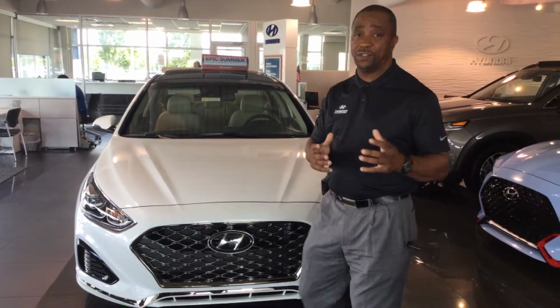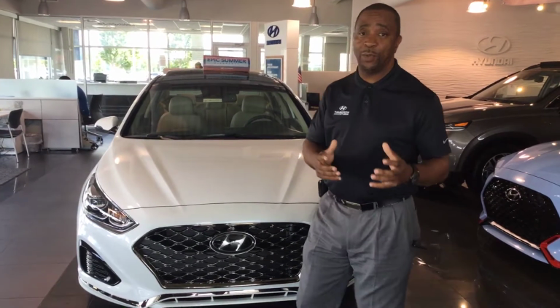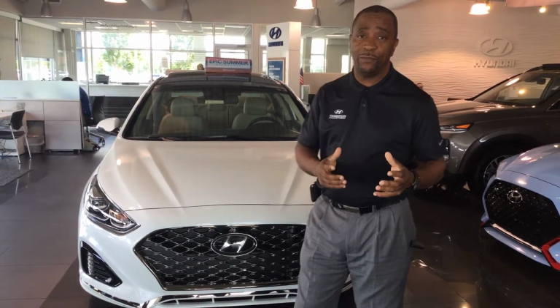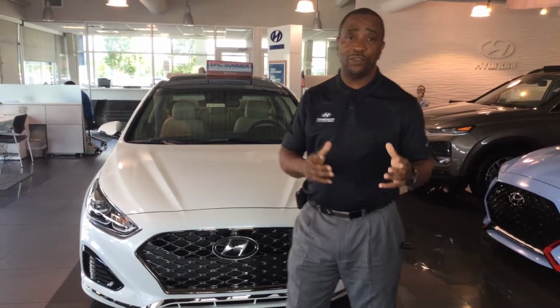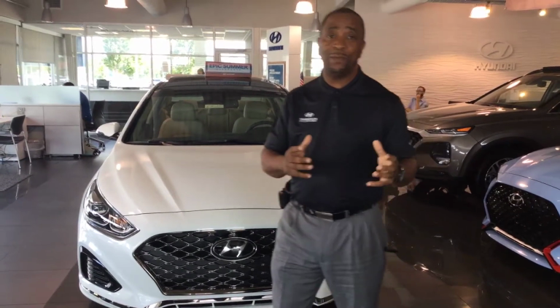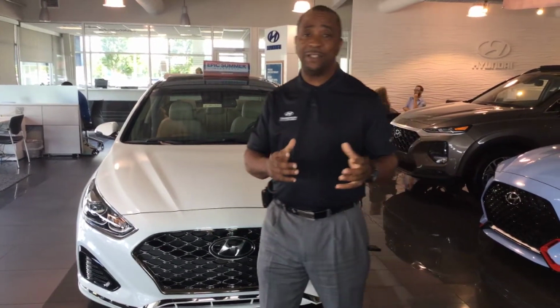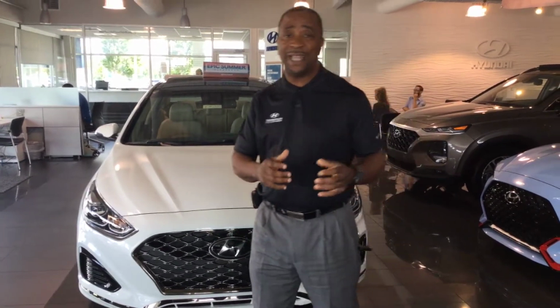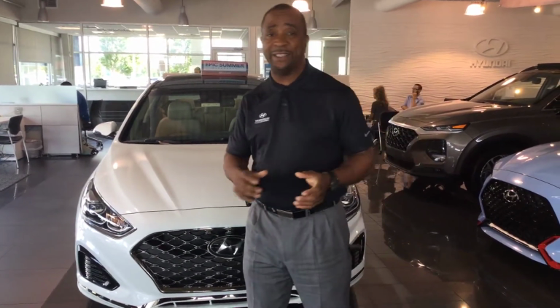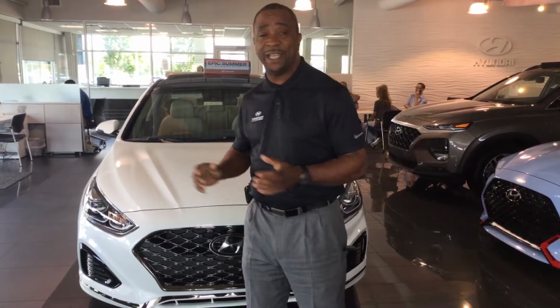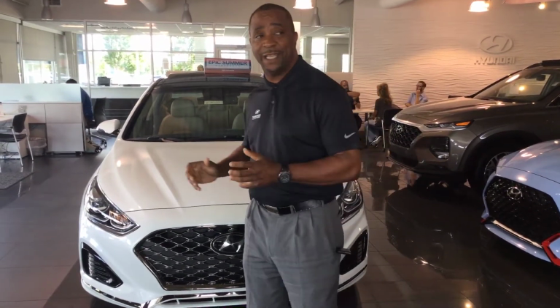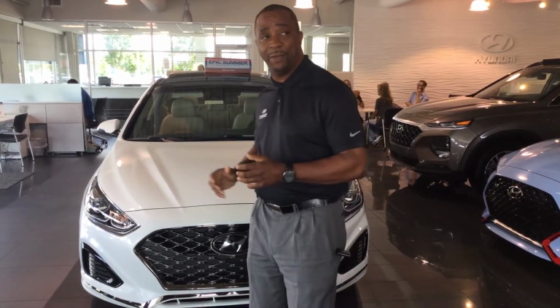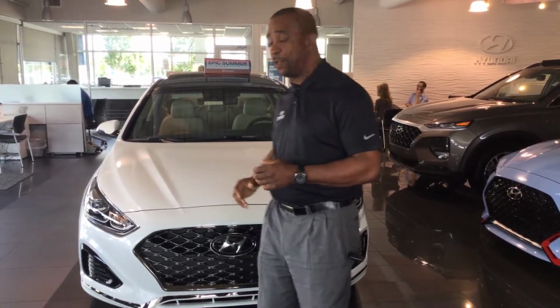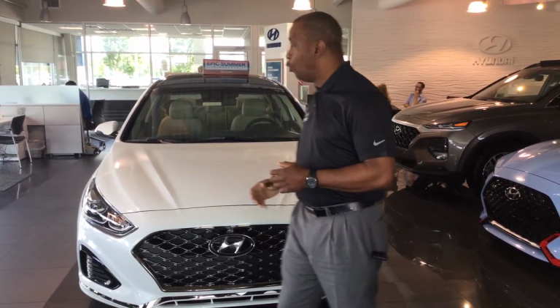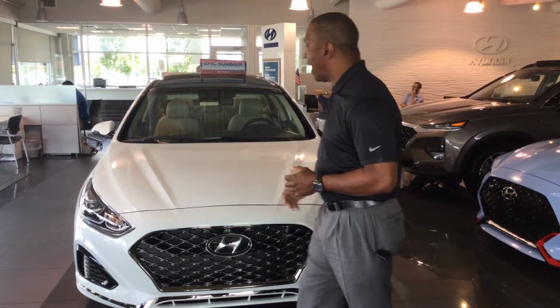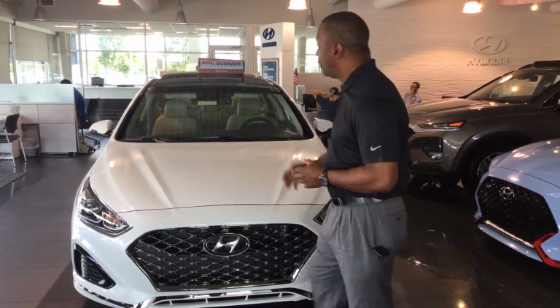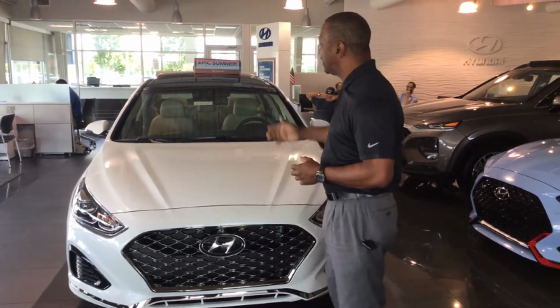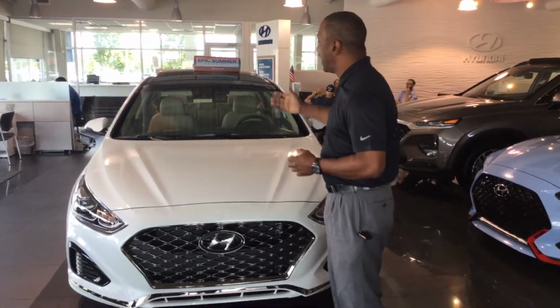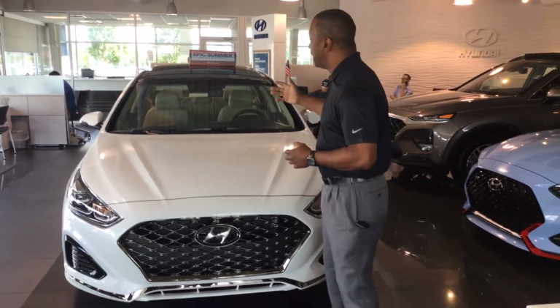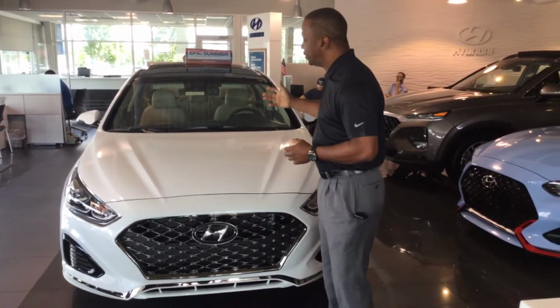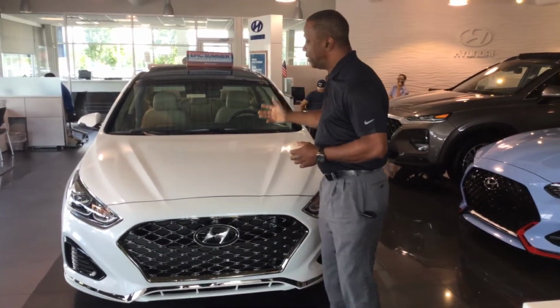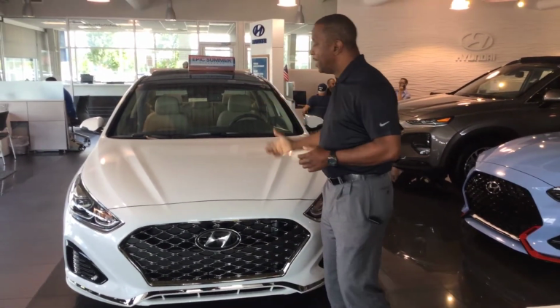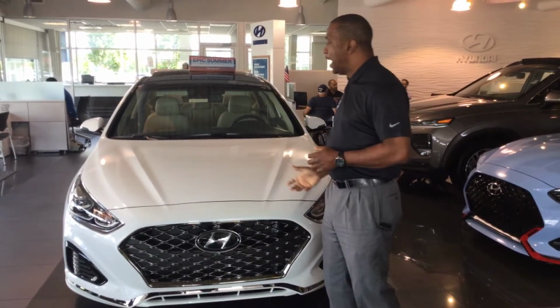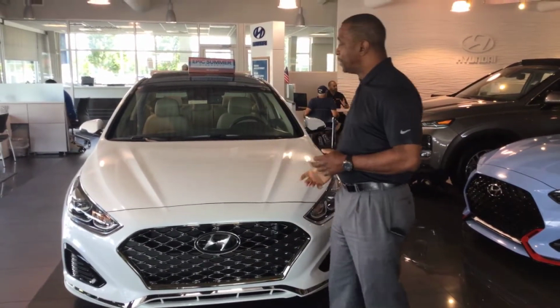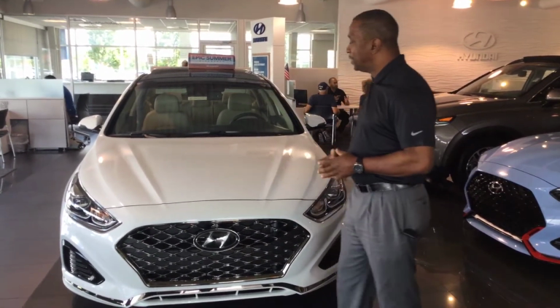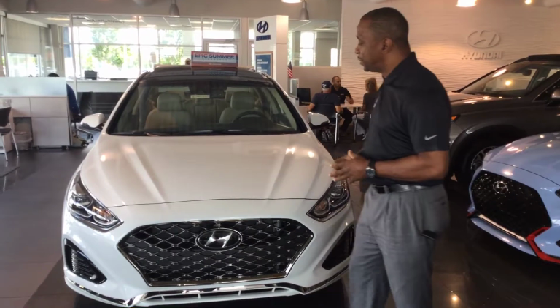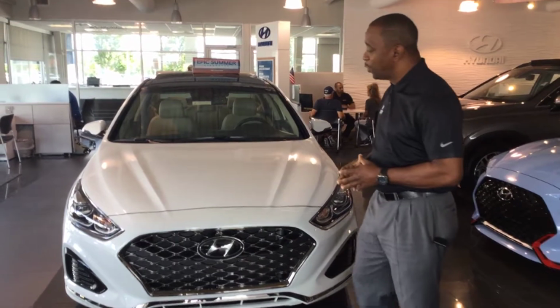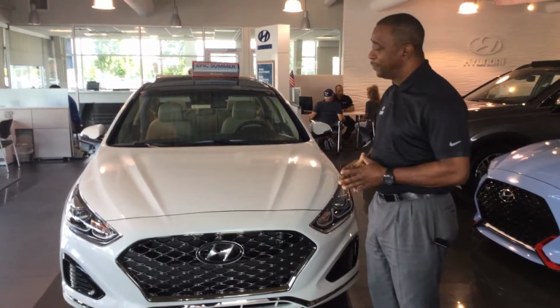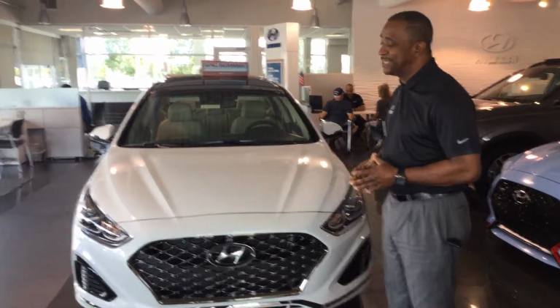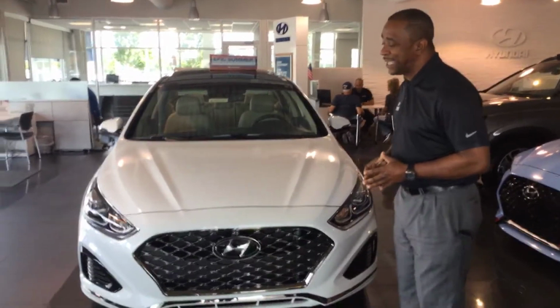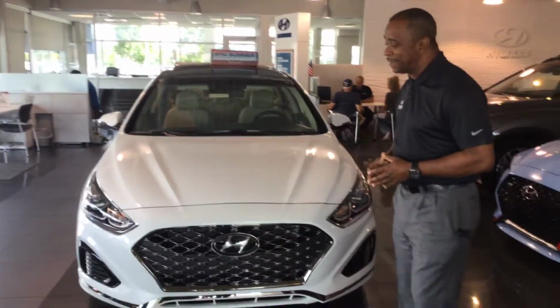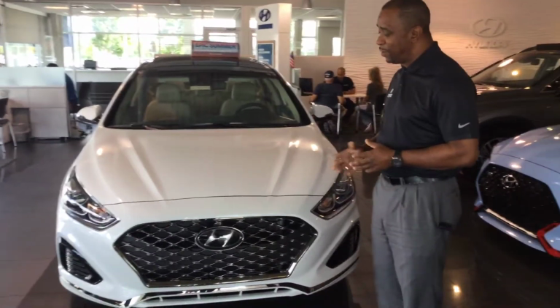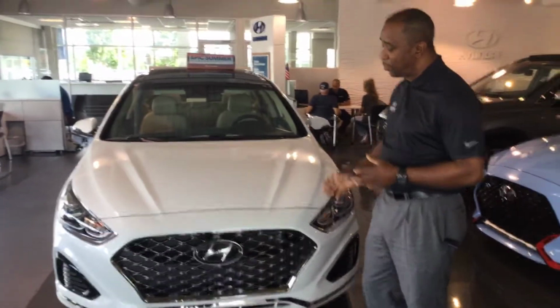This is a beautiful 2019 Limited, white with a touch of cherry. As you can see, it's a beautiful design vehicle.